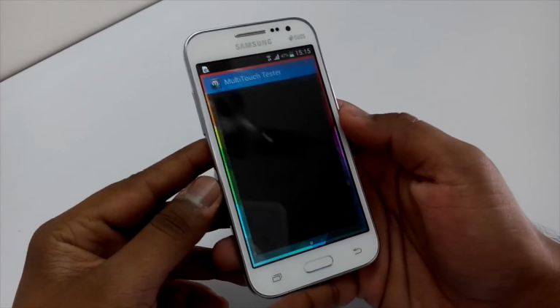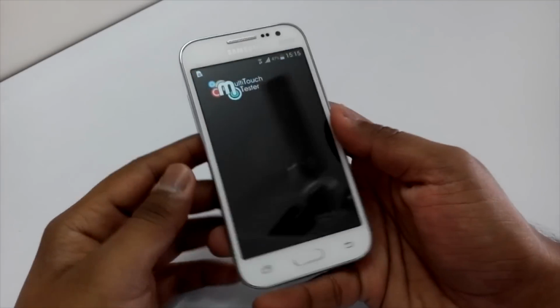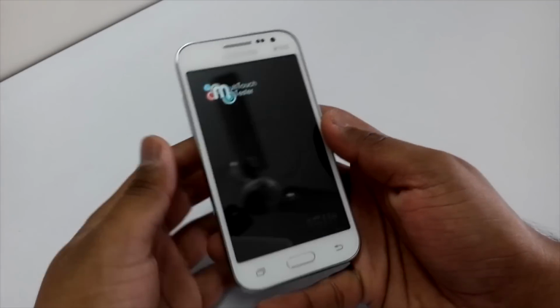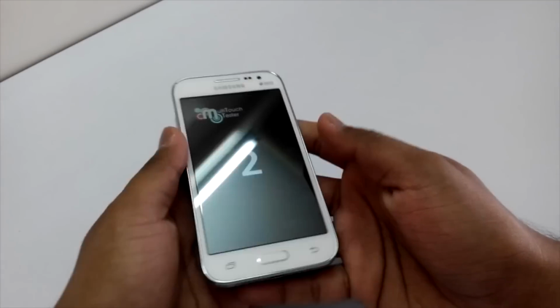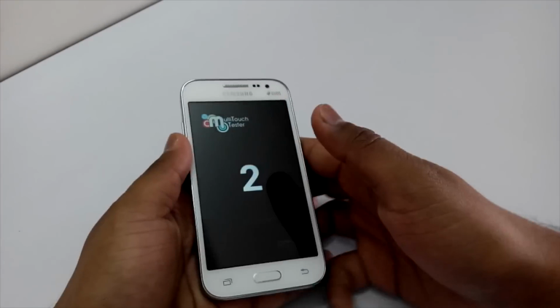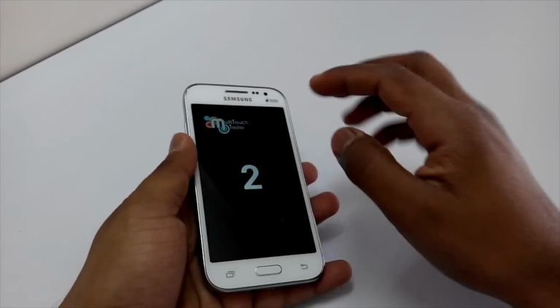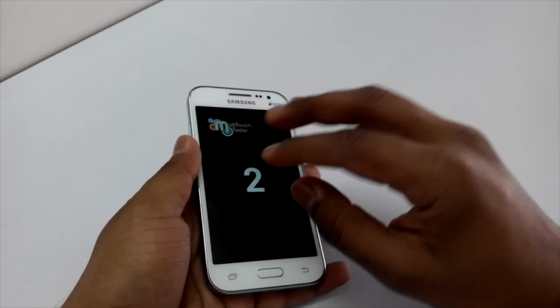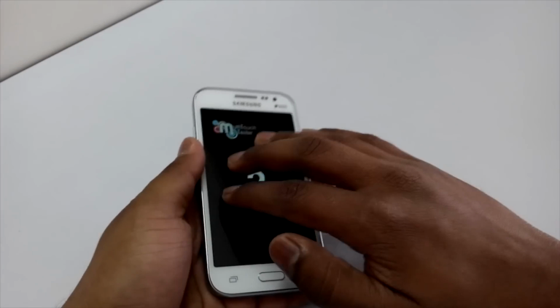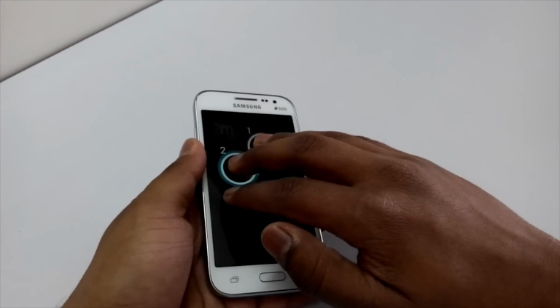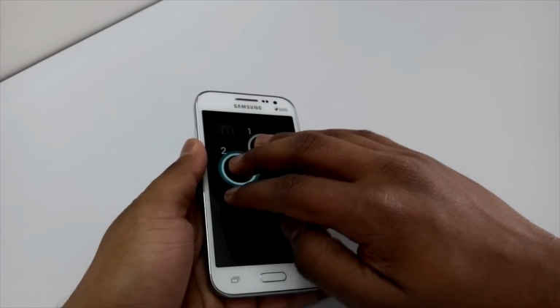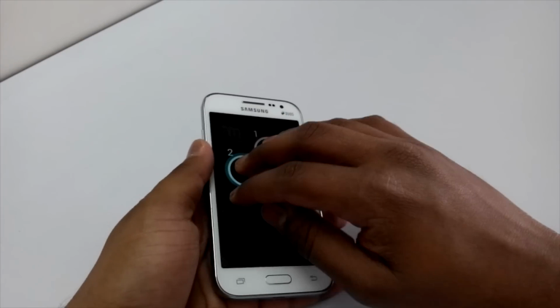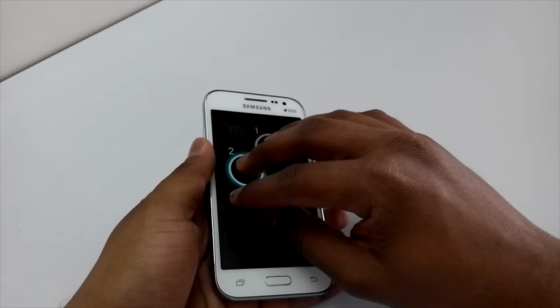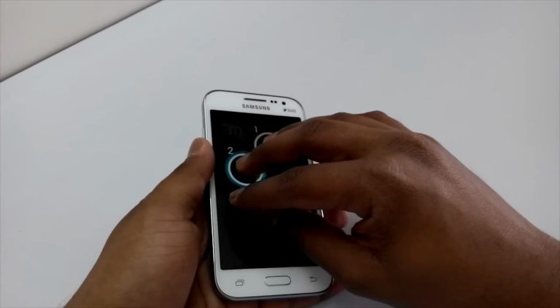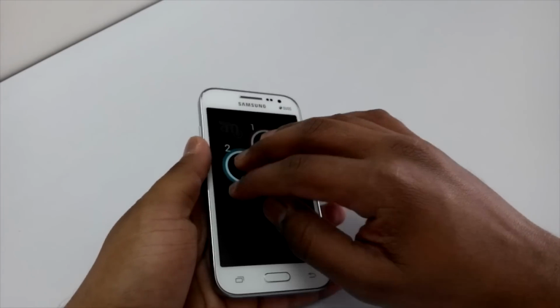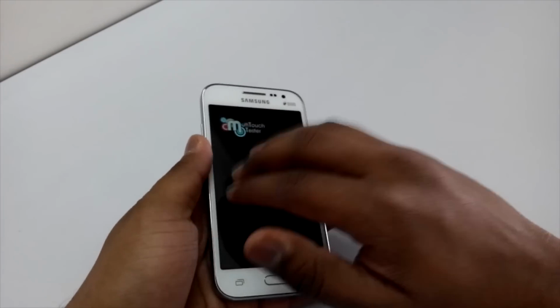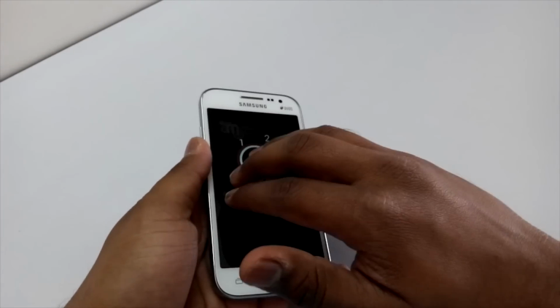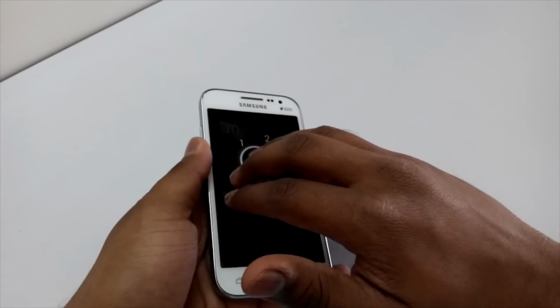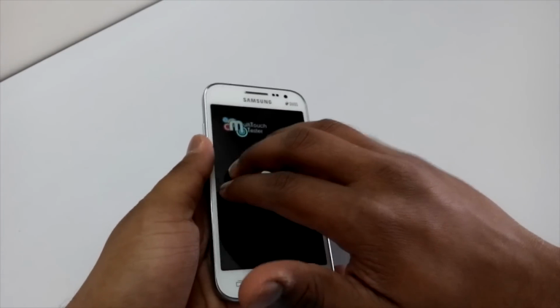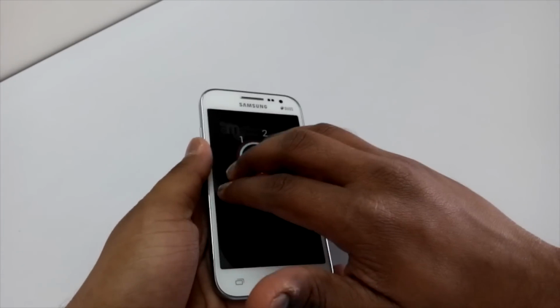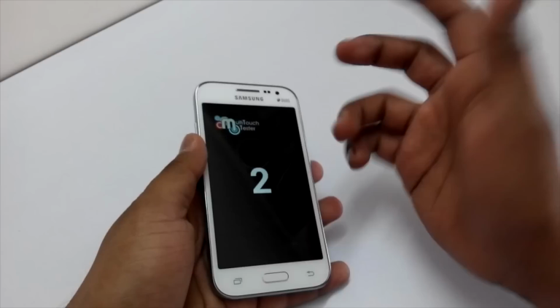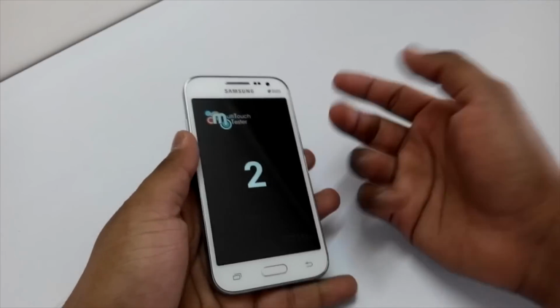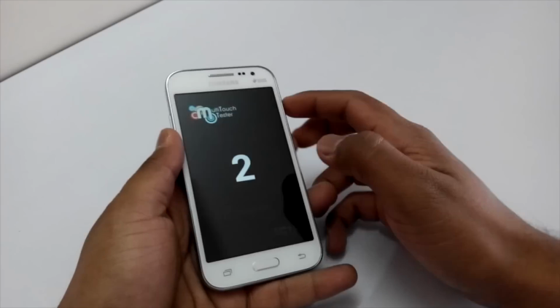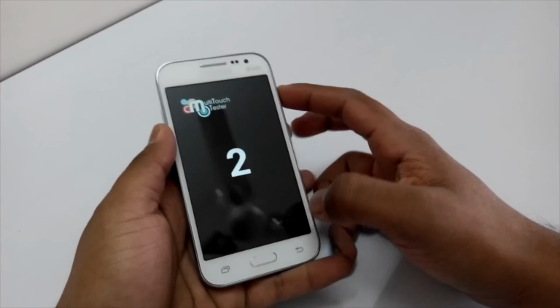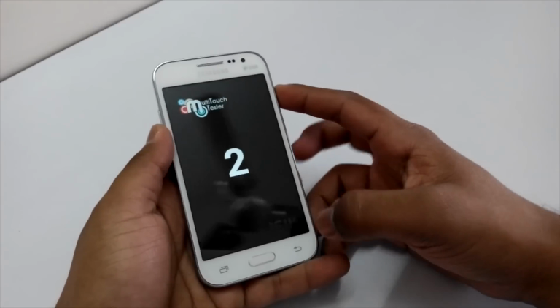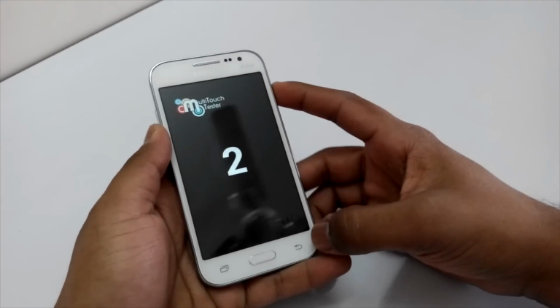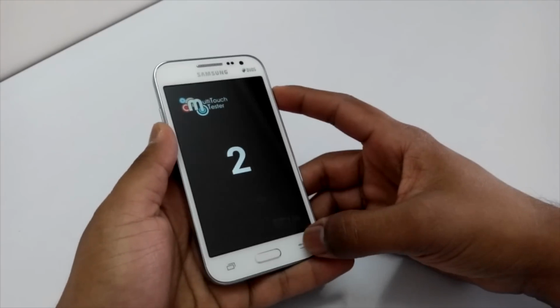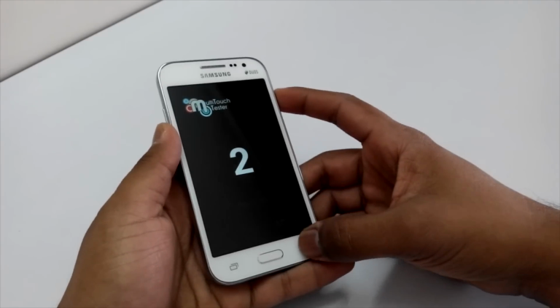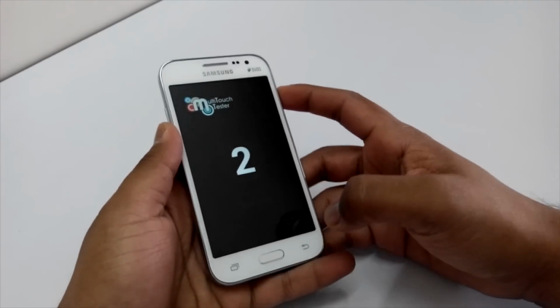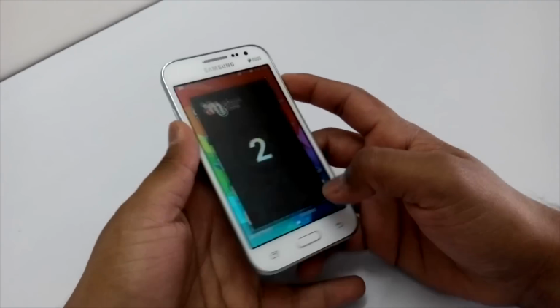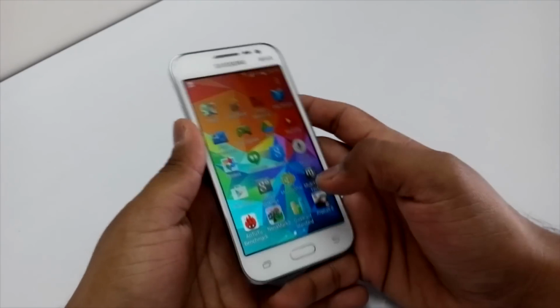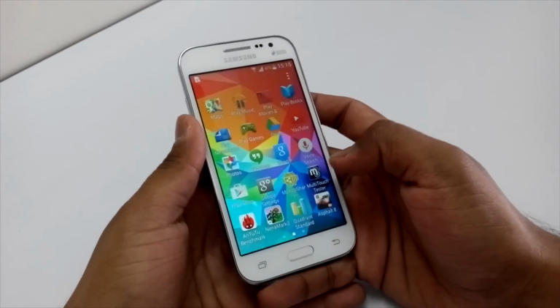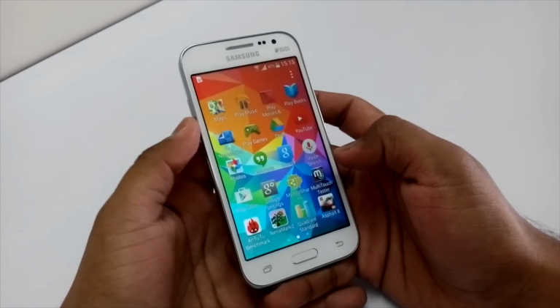Starting with the multi-touch test, we just have two multi-touch points on the device, which is very disappointing, but we can't help.